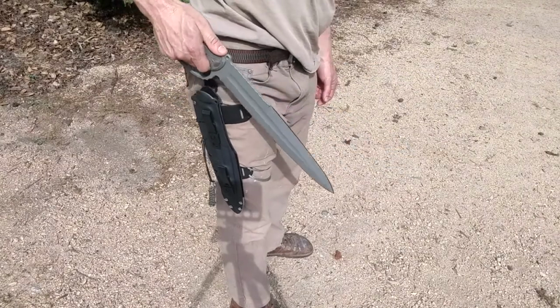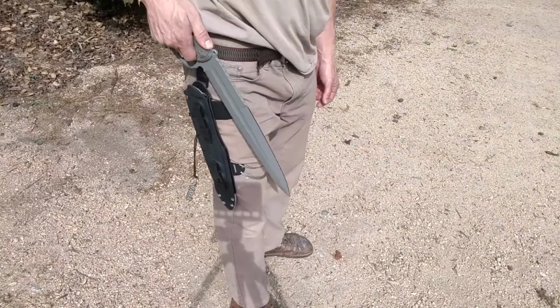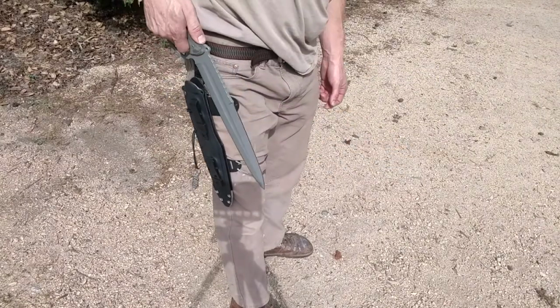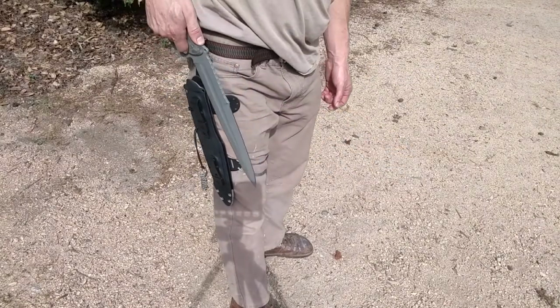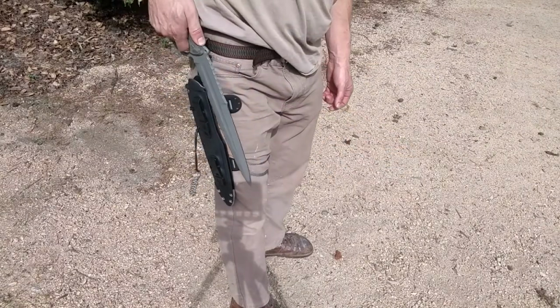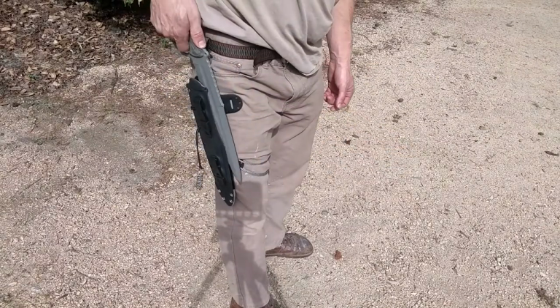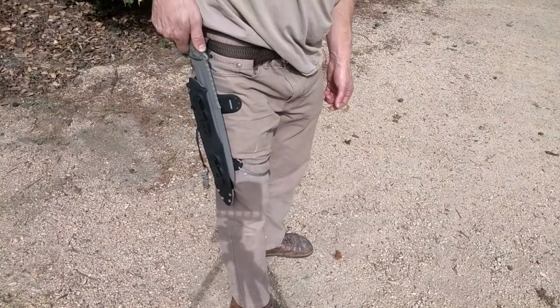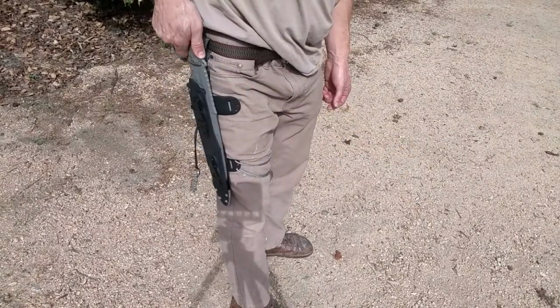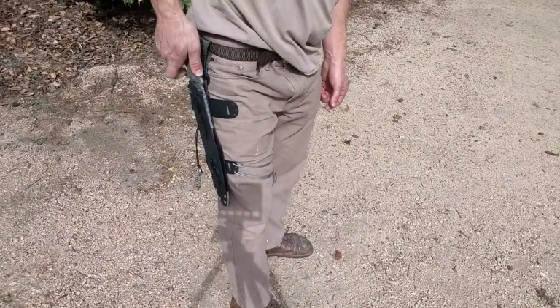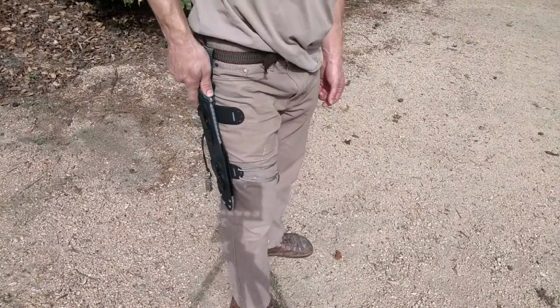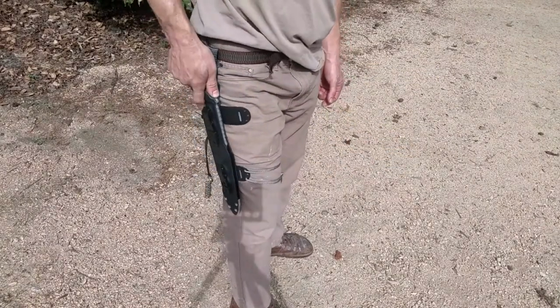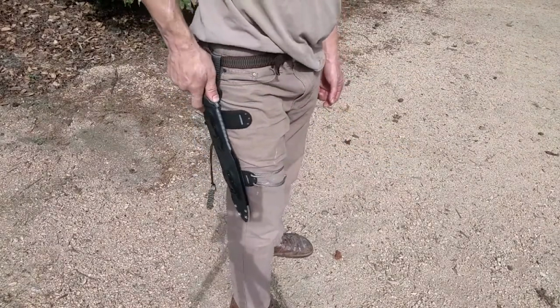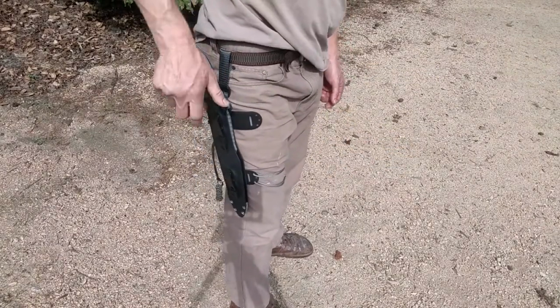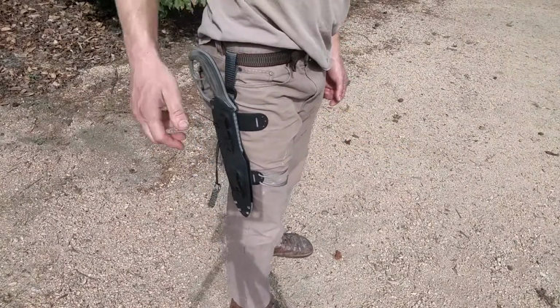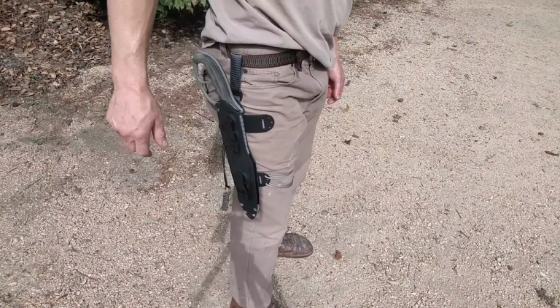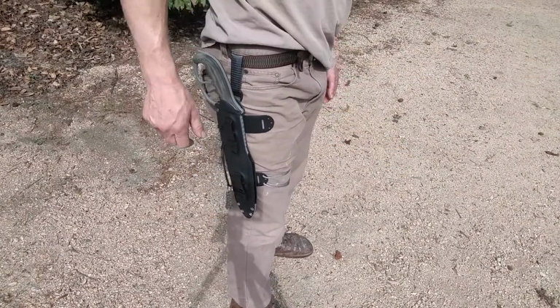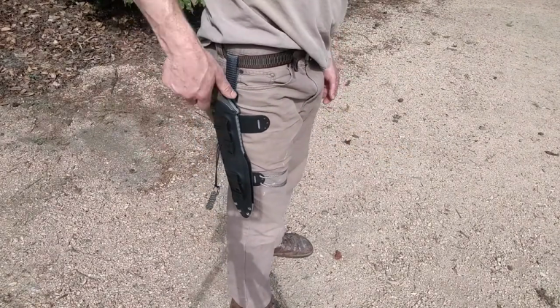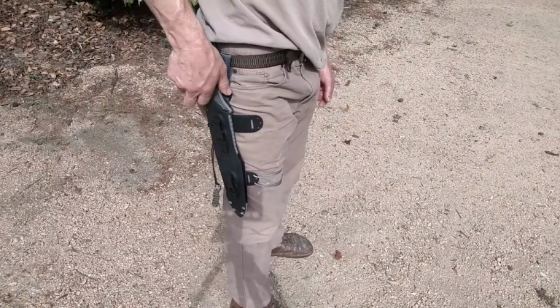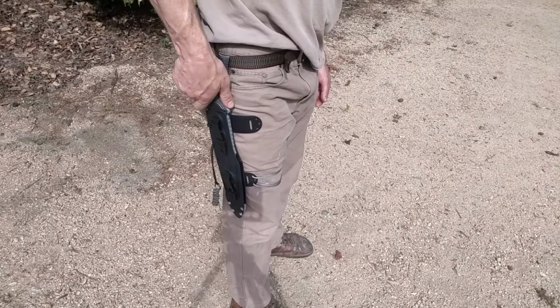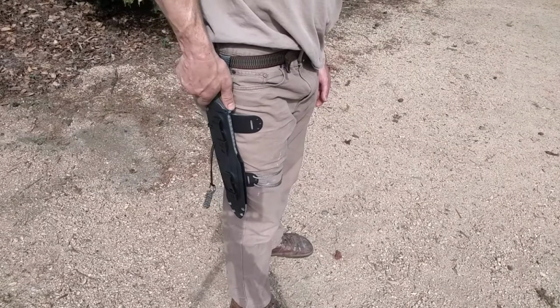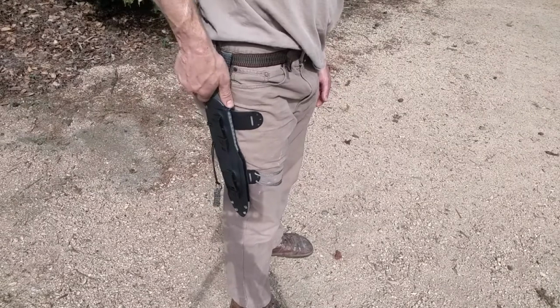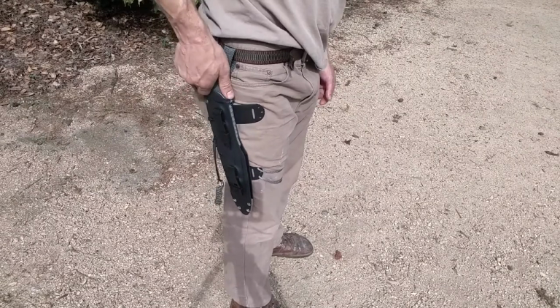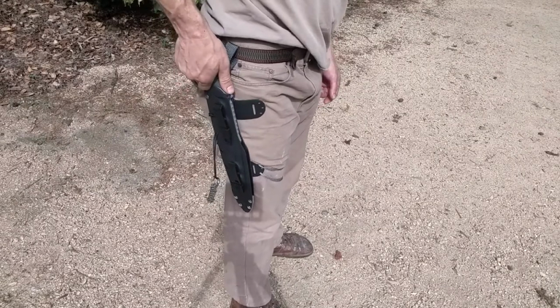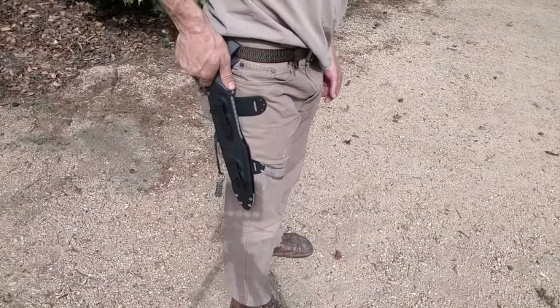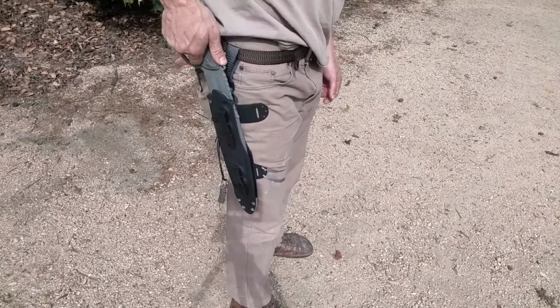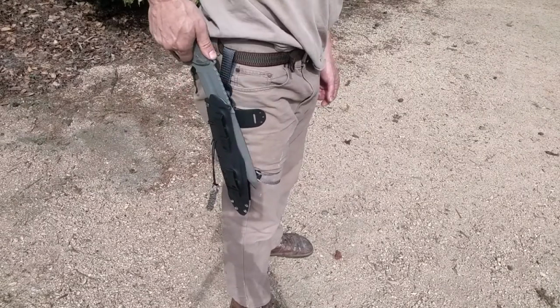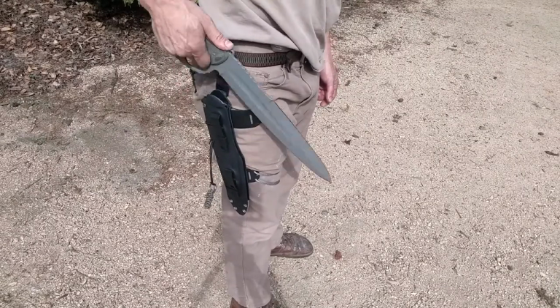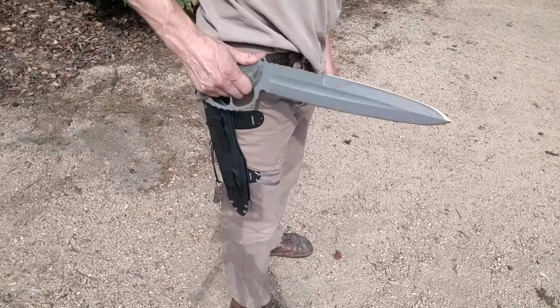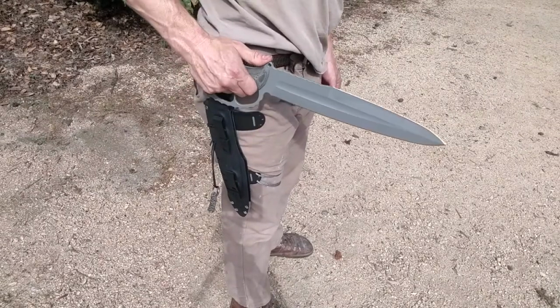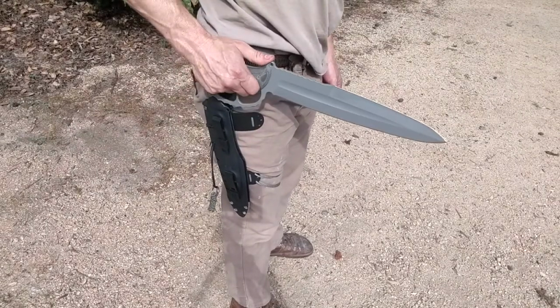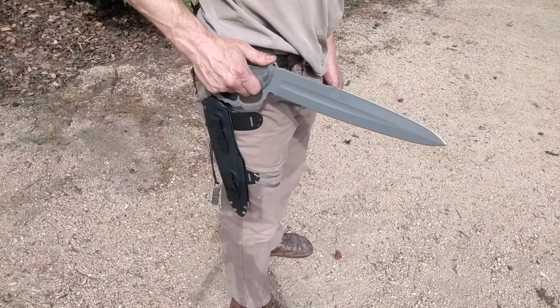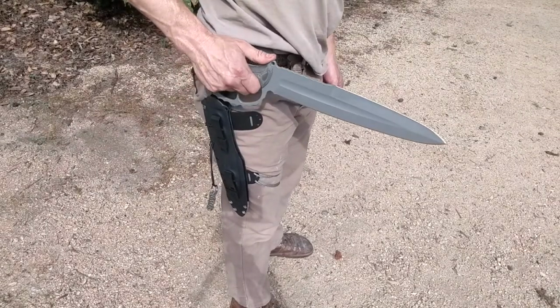Because the back of the sheath is open, you only have to raise up about an inch before it comes out to the front.